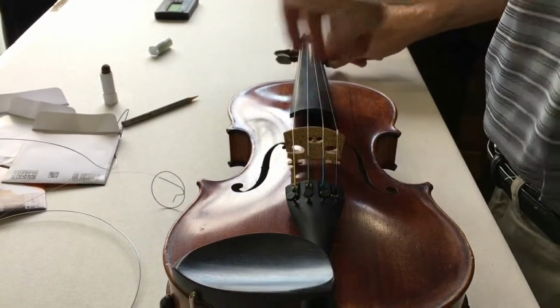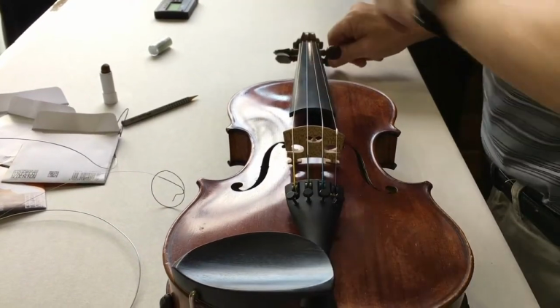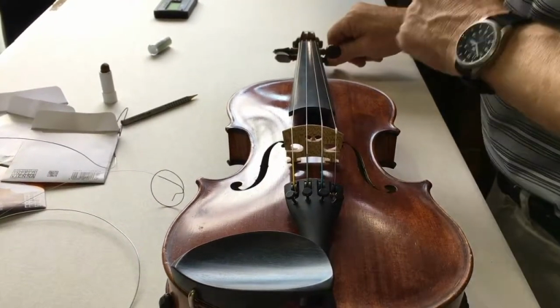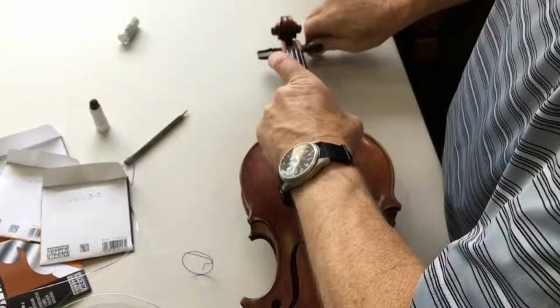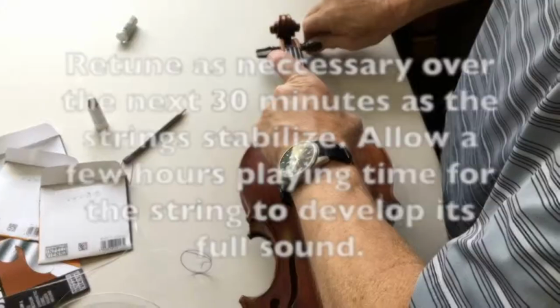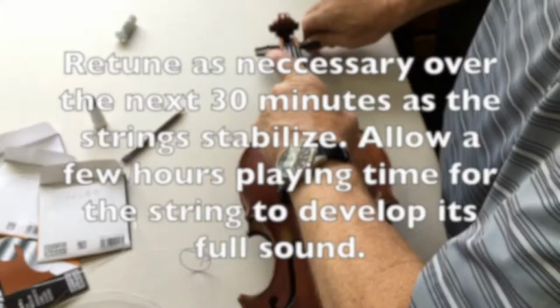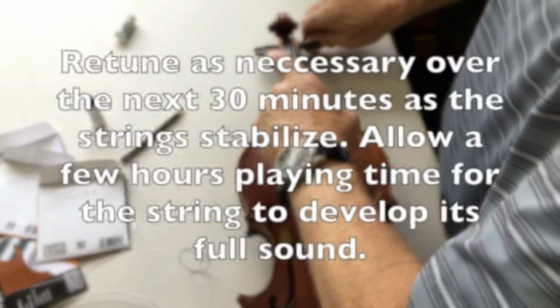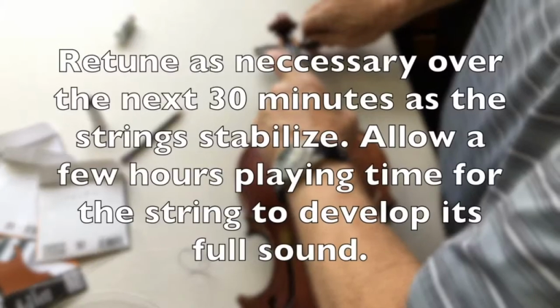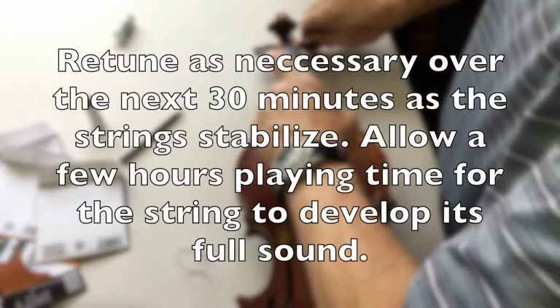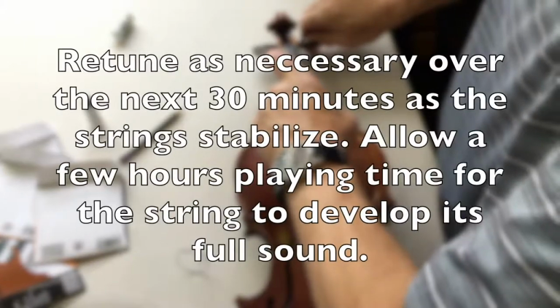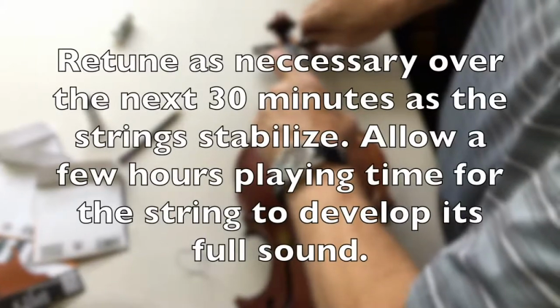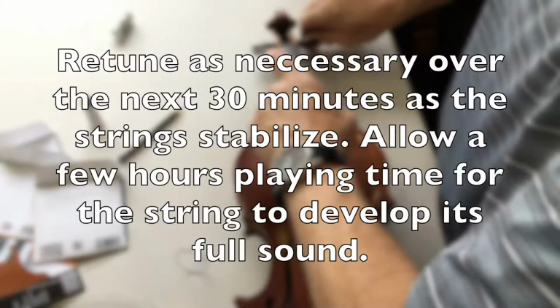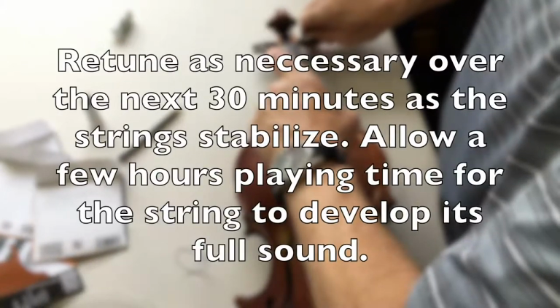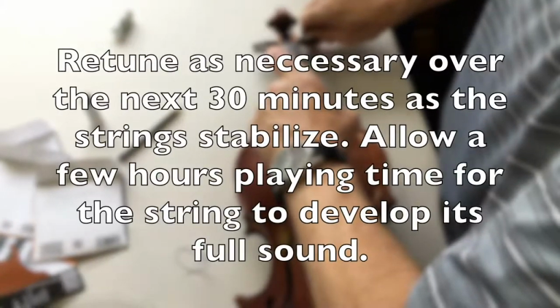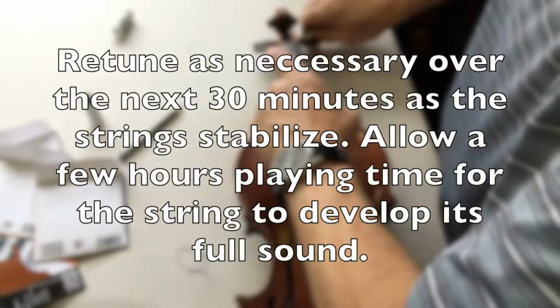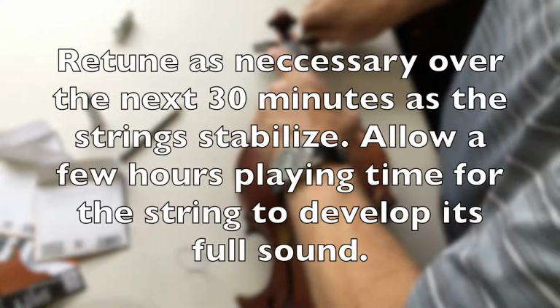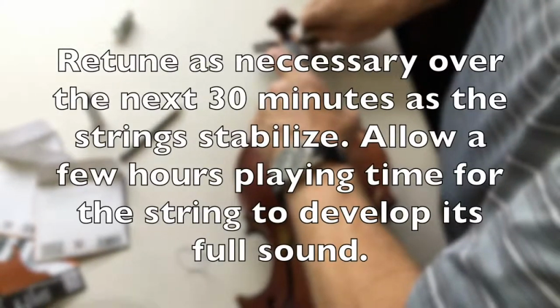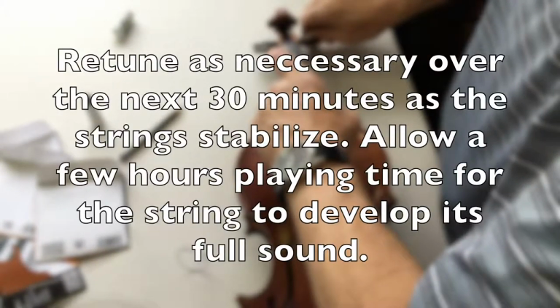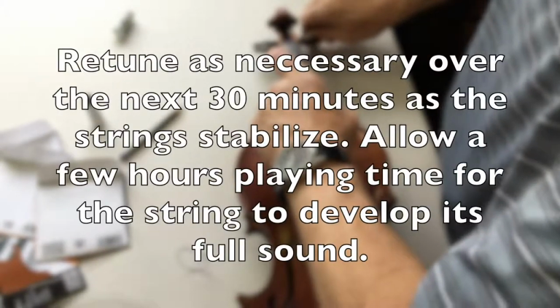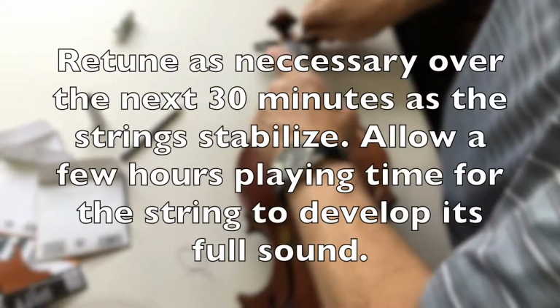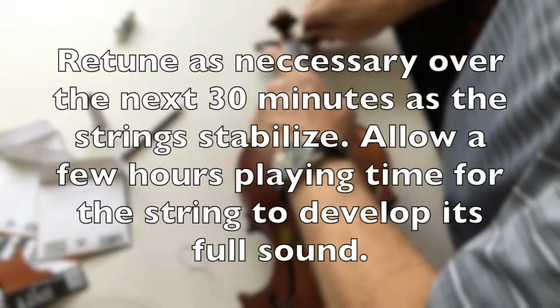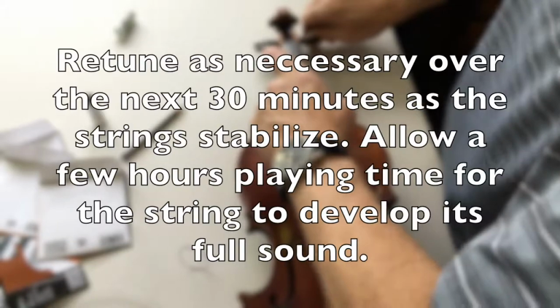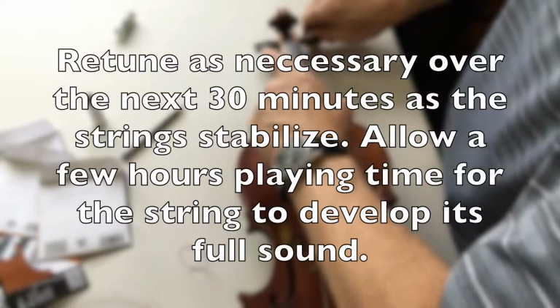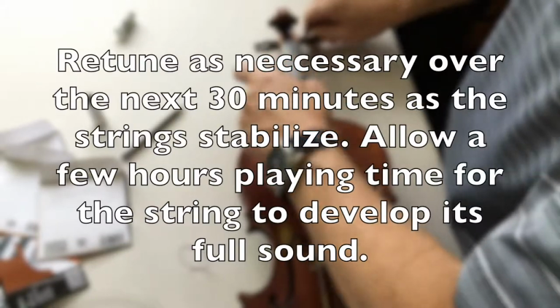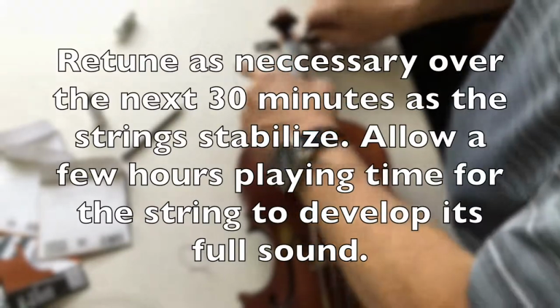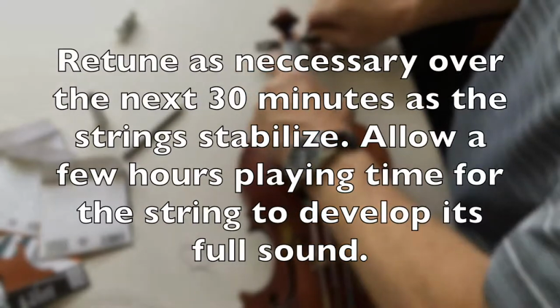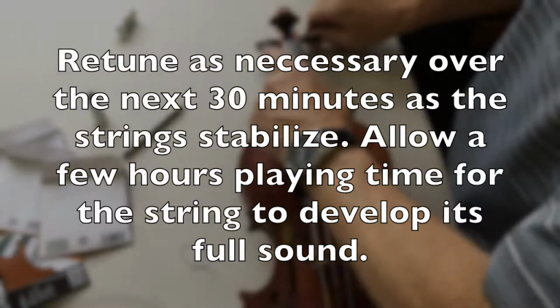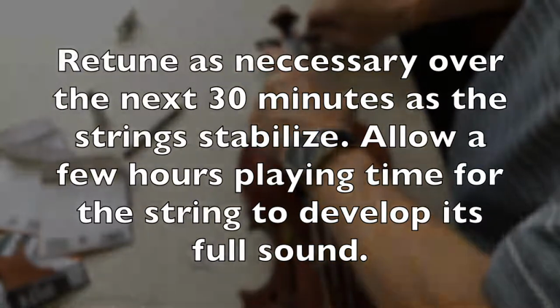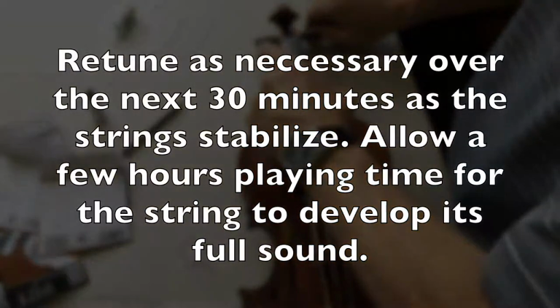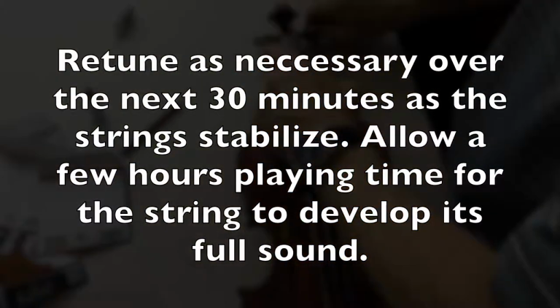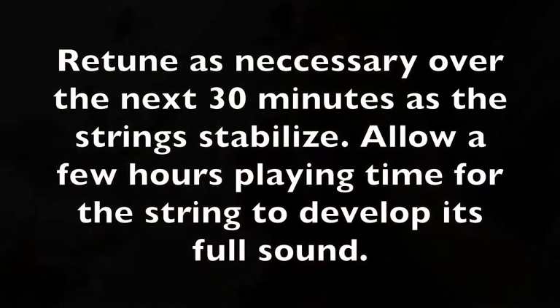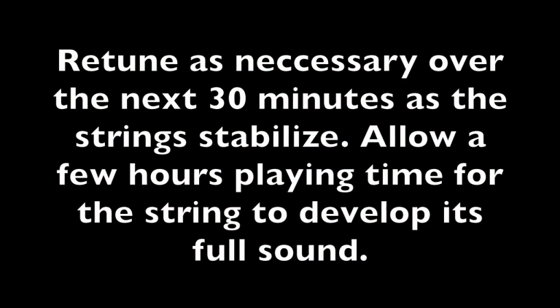So once all four strings are on, tune up over about the next 30 minutes. Thank you very much.